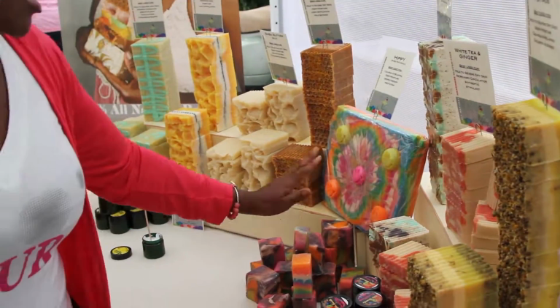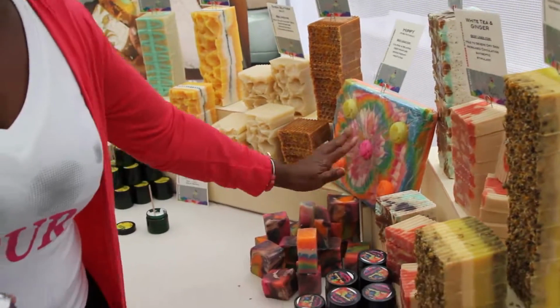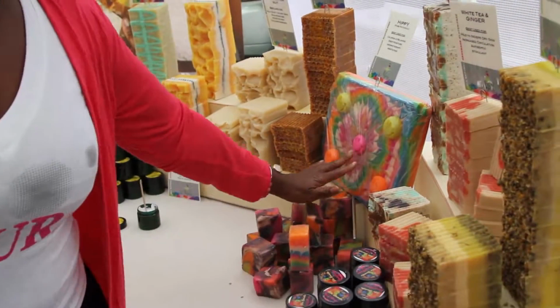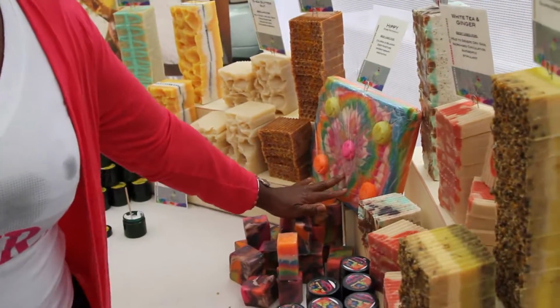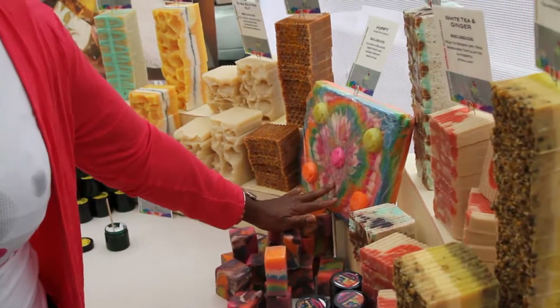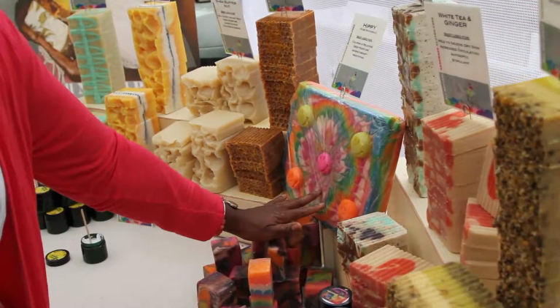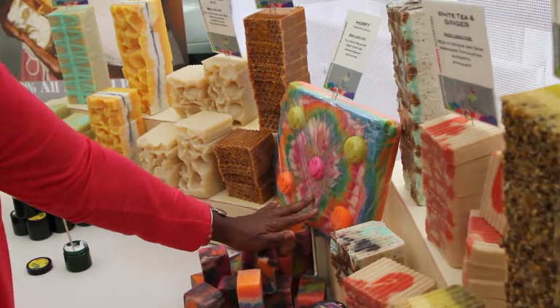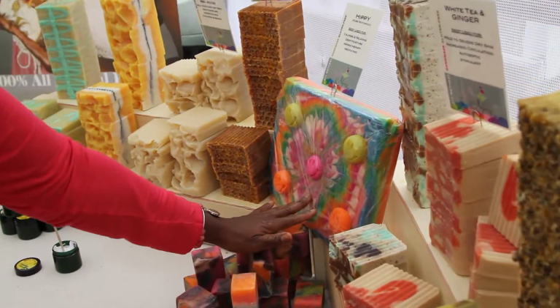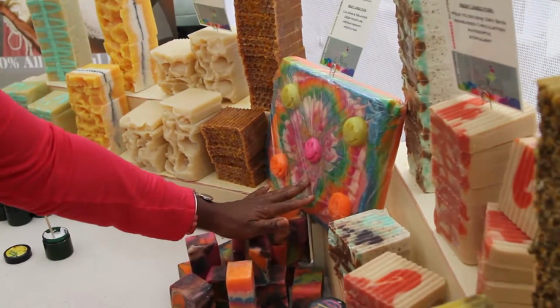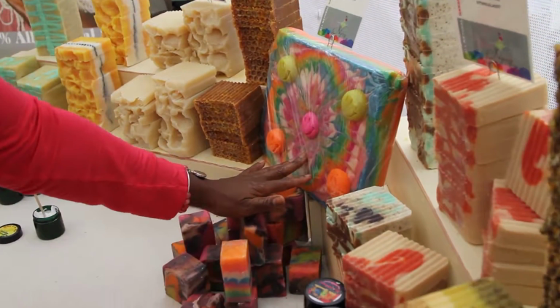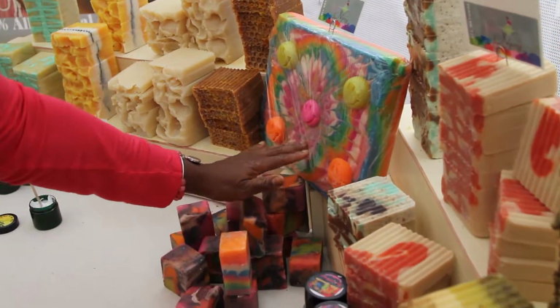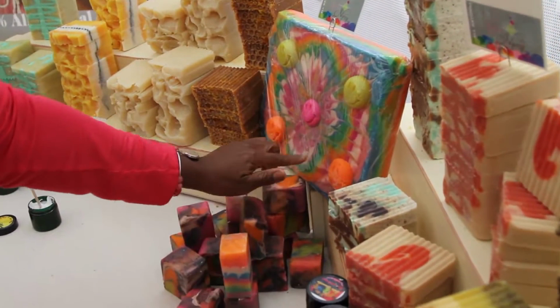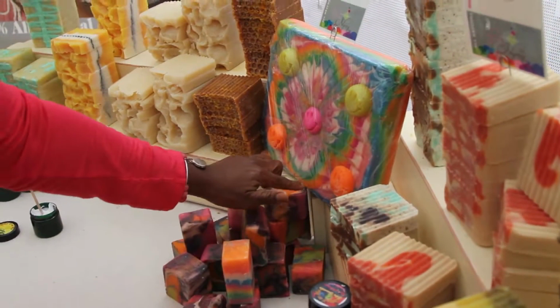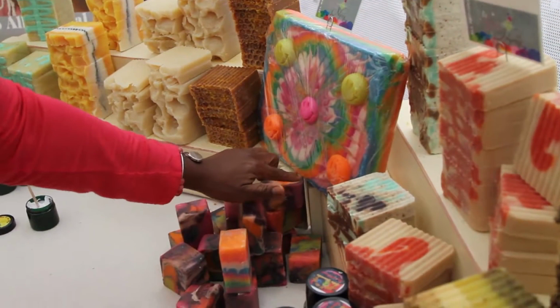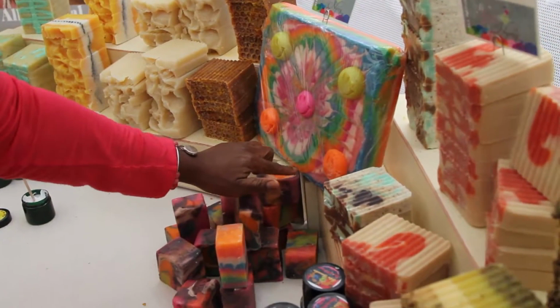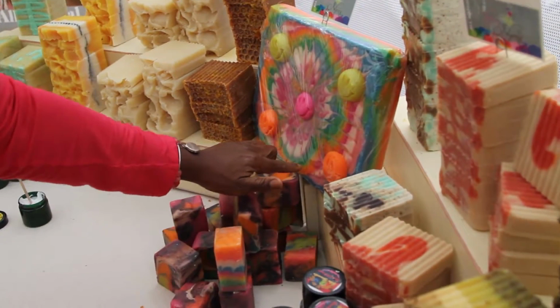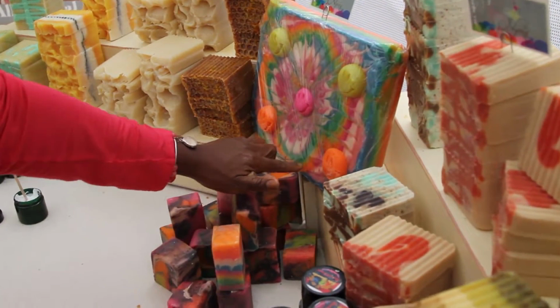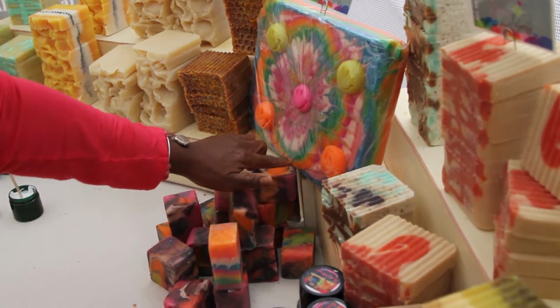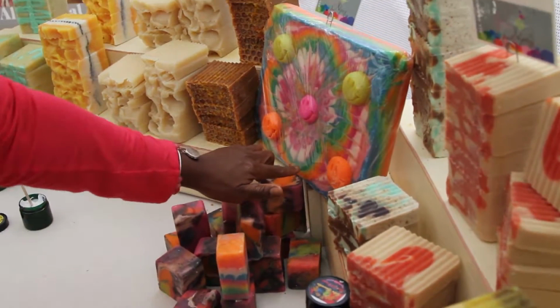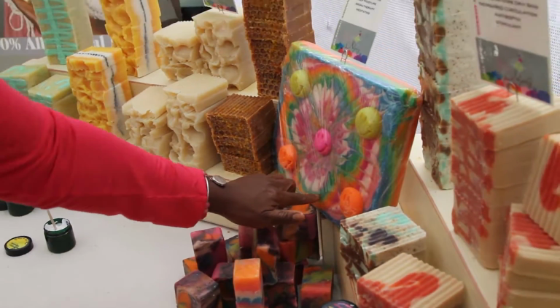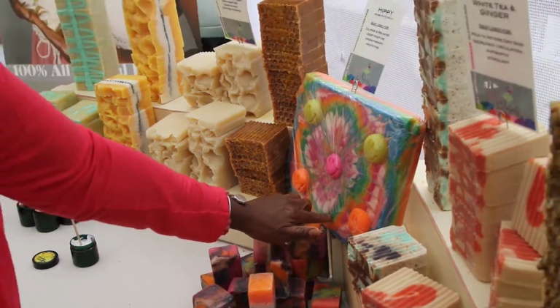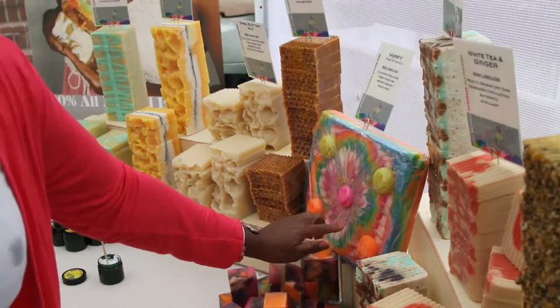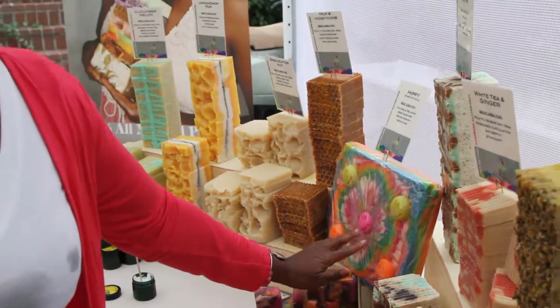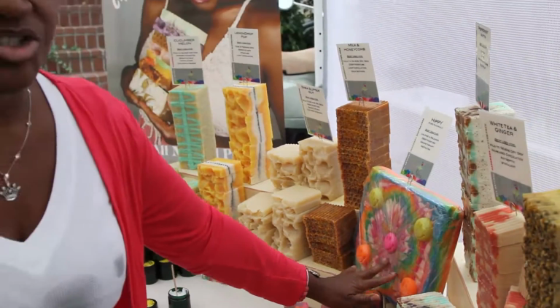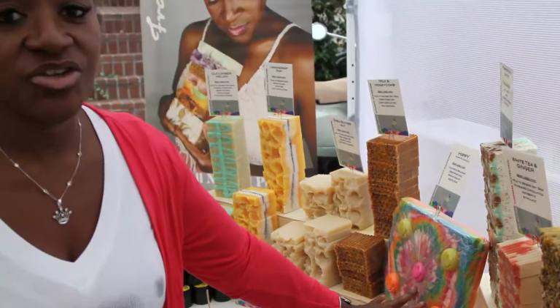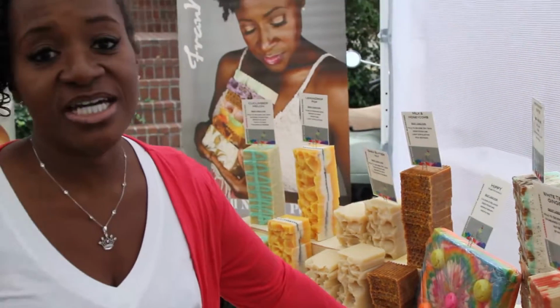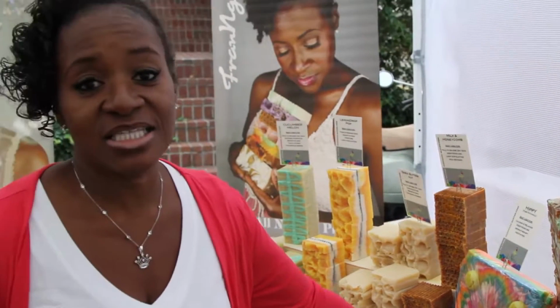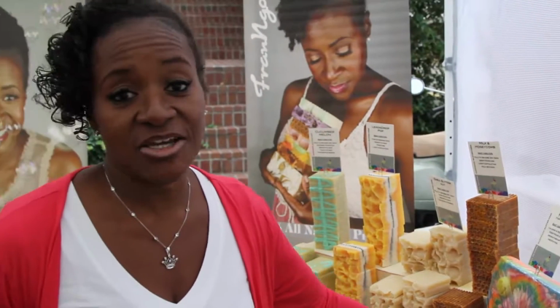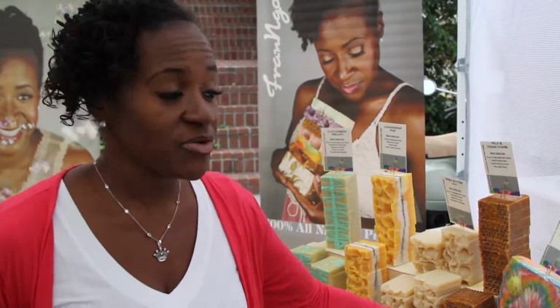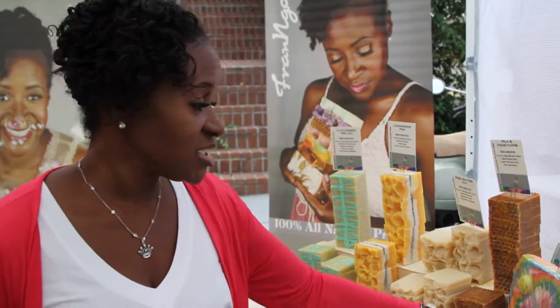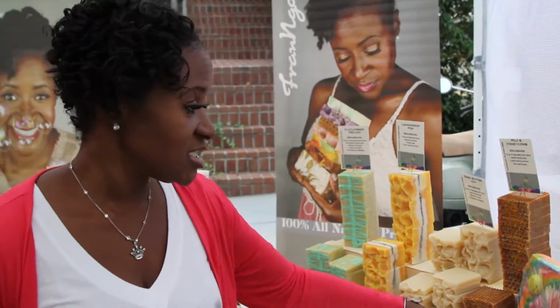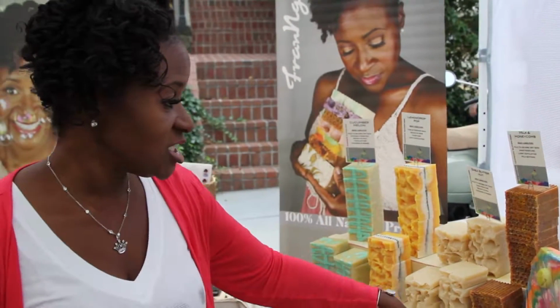This is our debut this year — this is Hippie. So if you love patchouli, we have two greats in here from Indonesia.